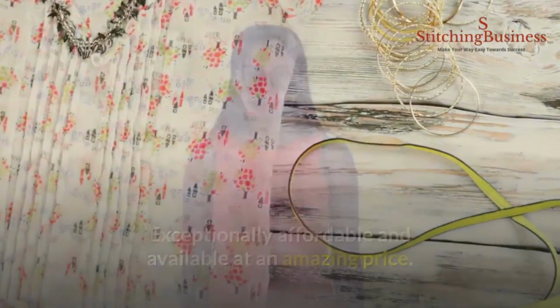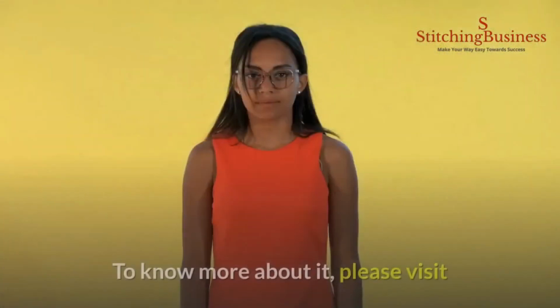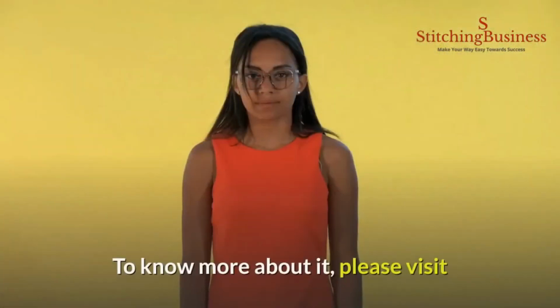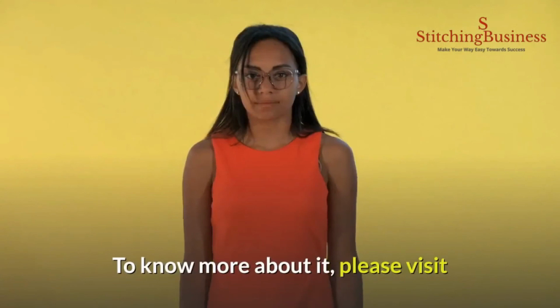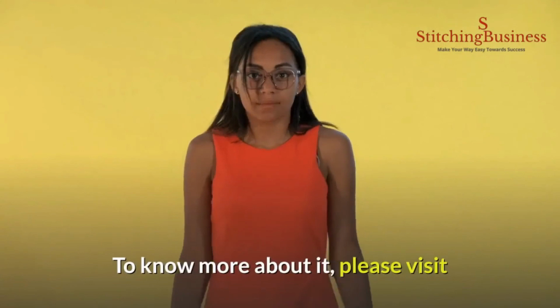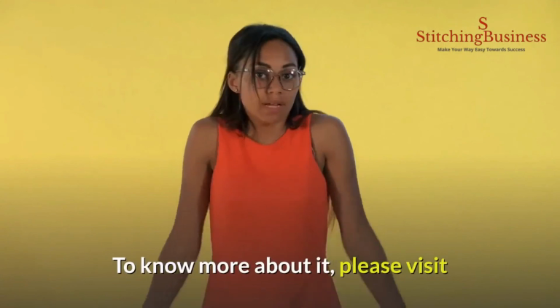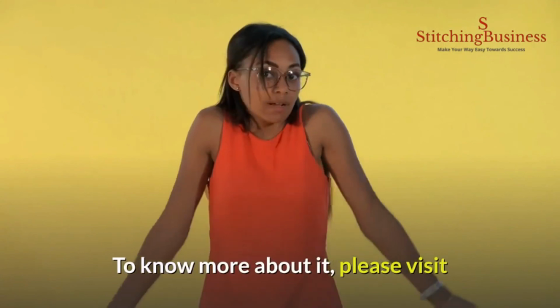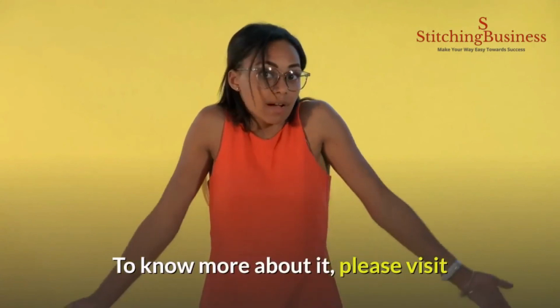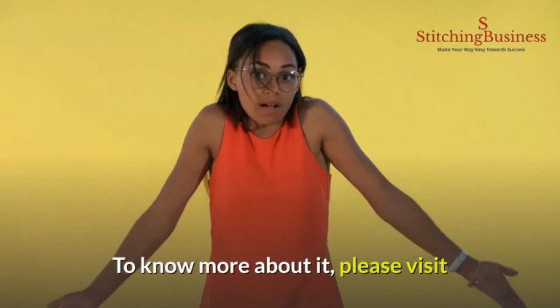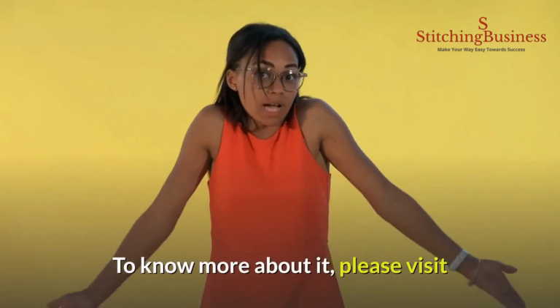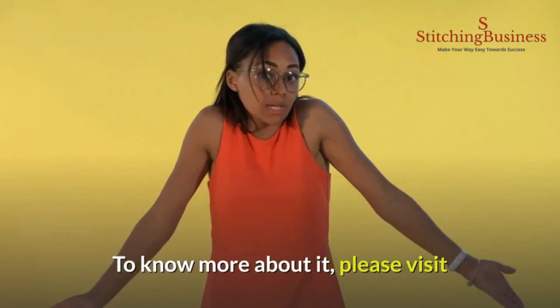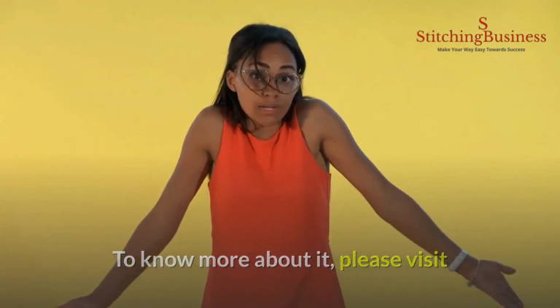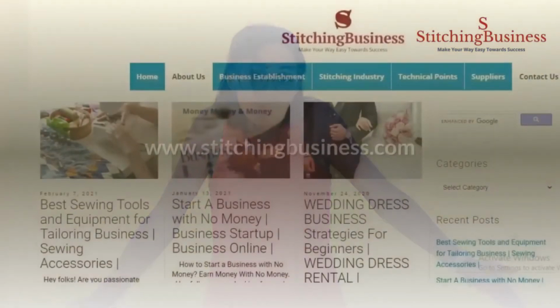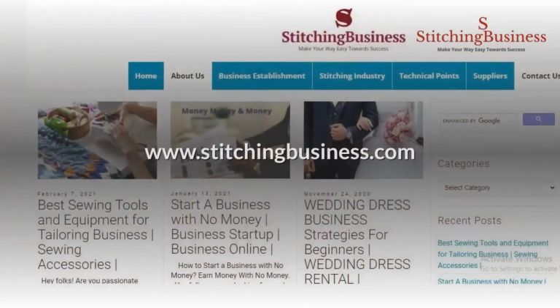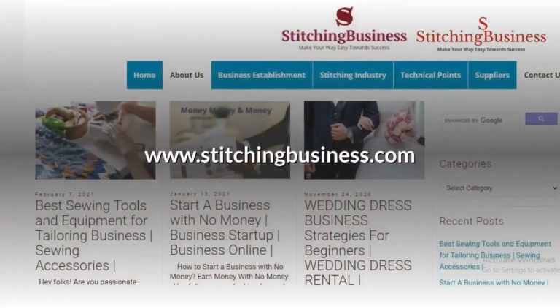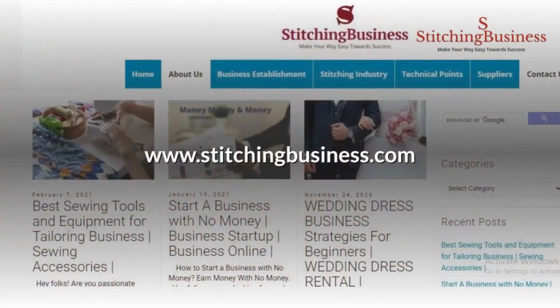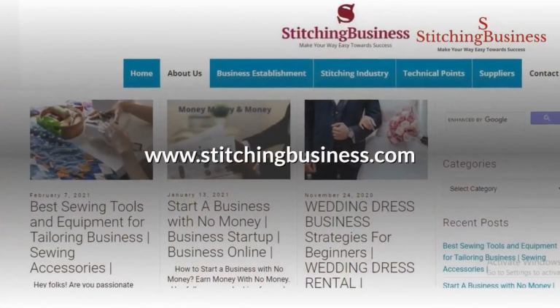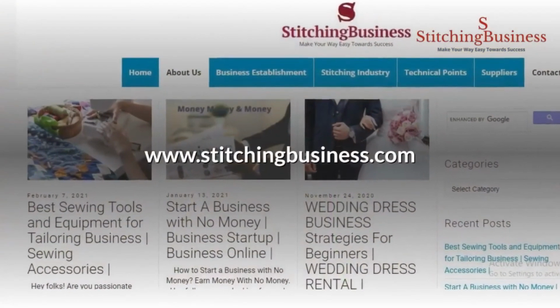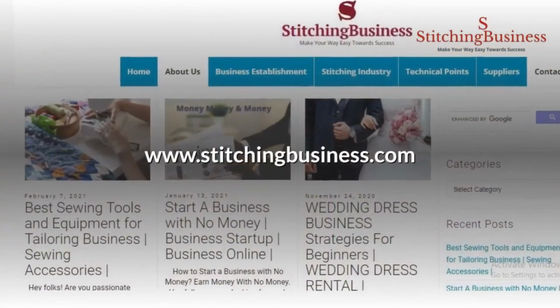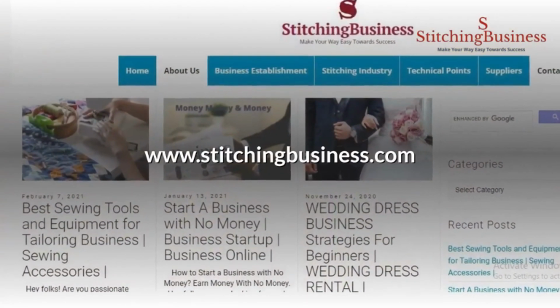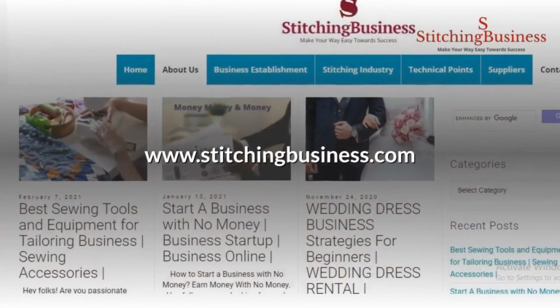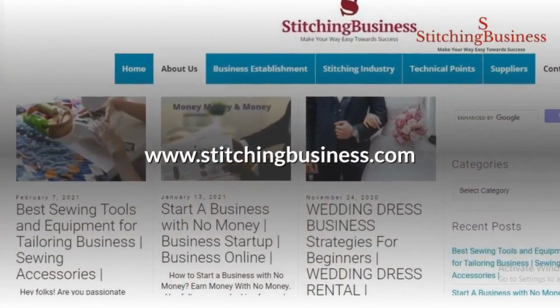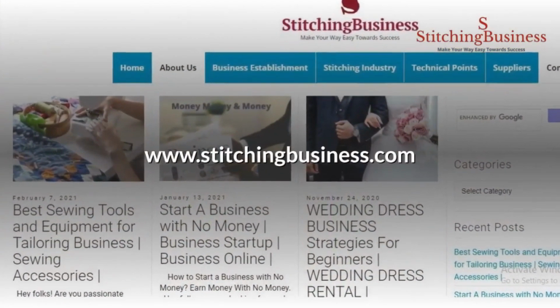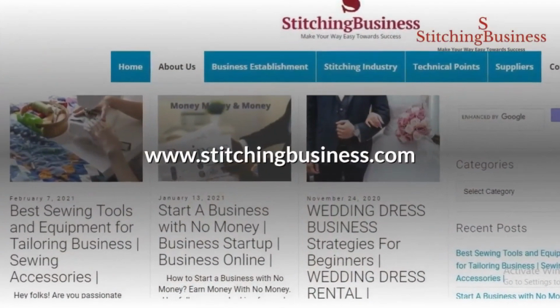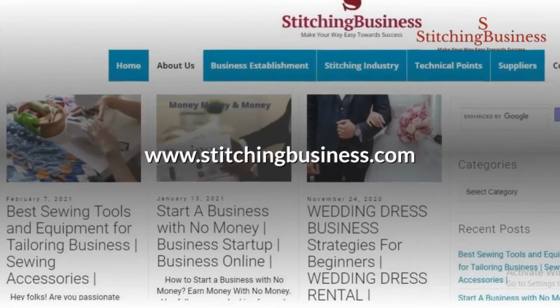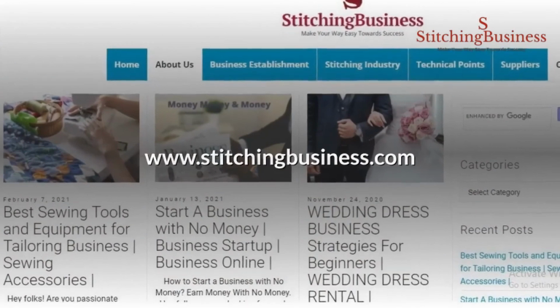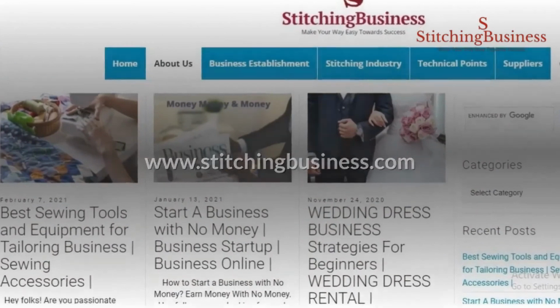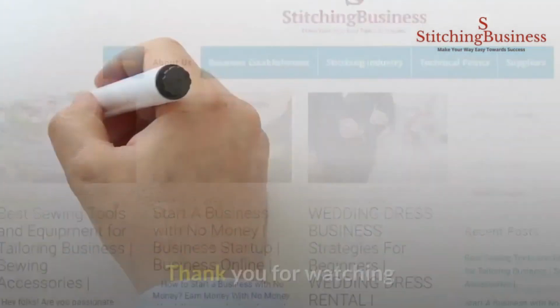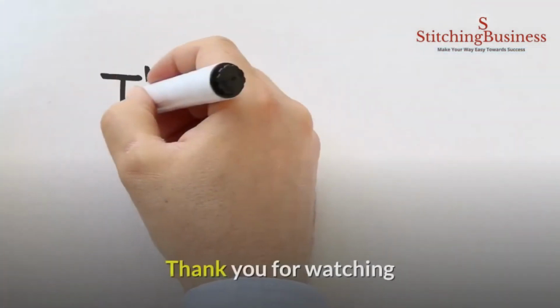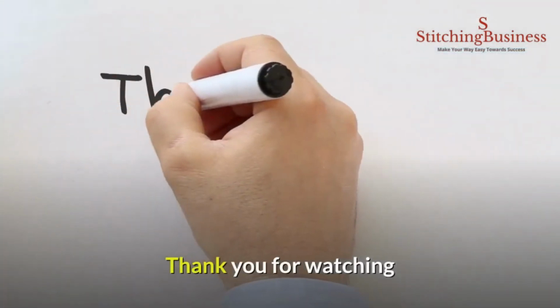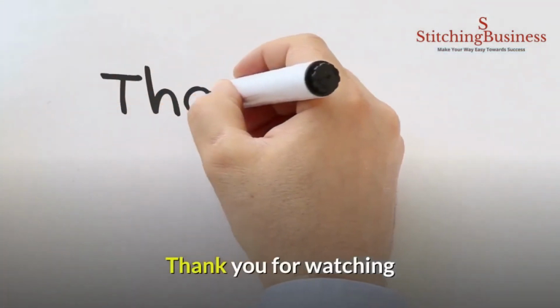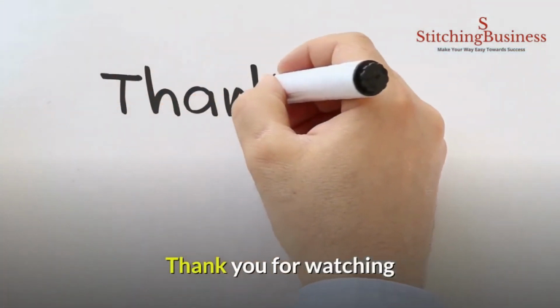To know more about it, please visit www.stitchingbusiness.com. Thank you for watching.